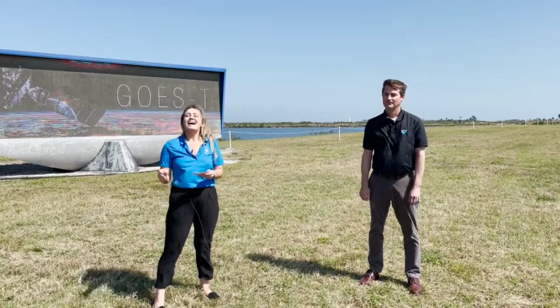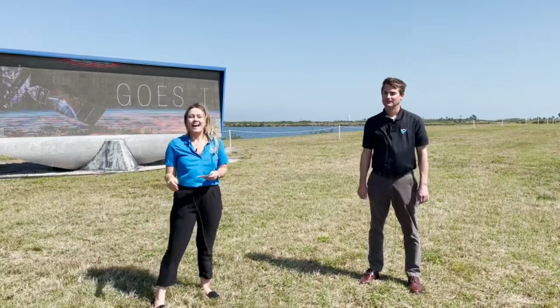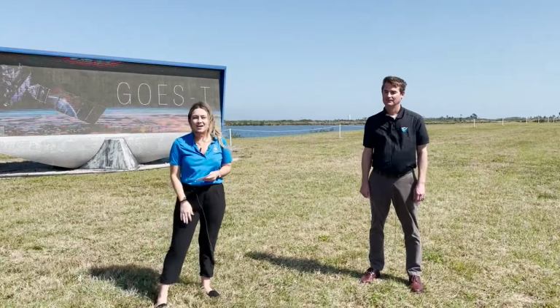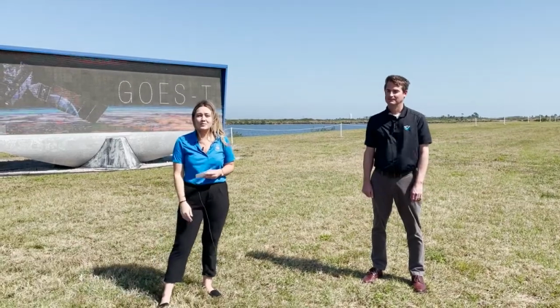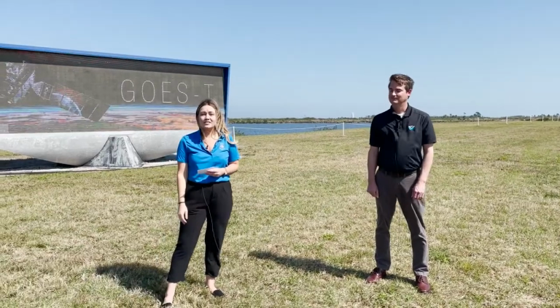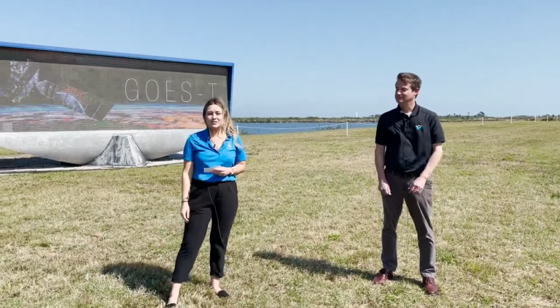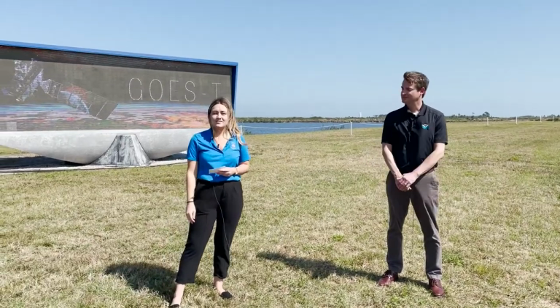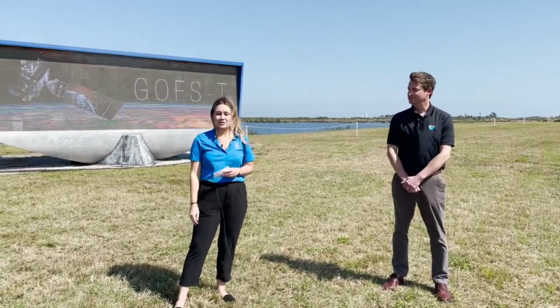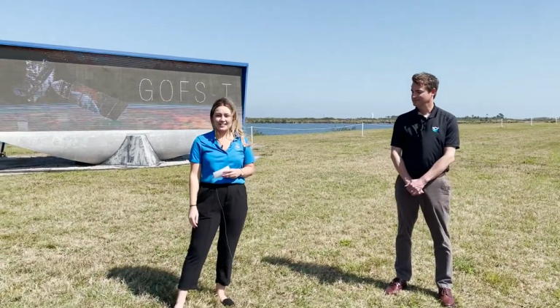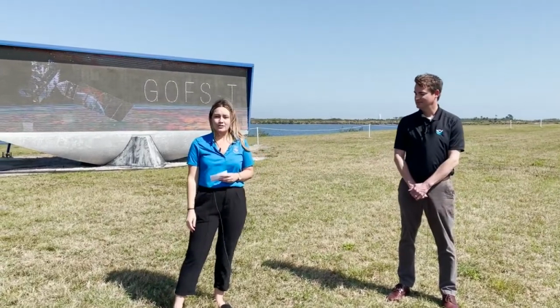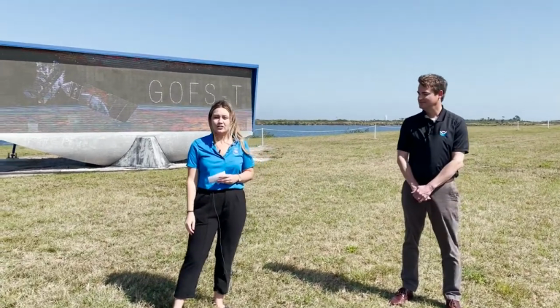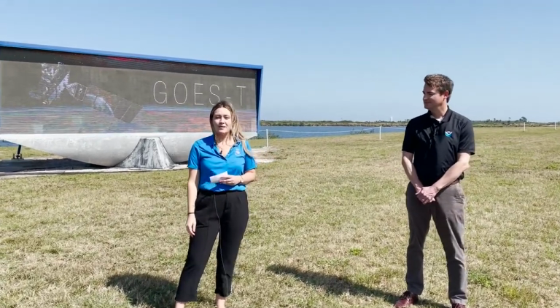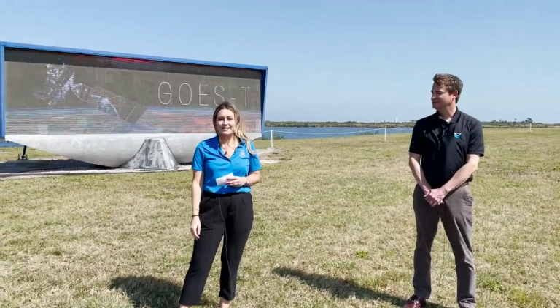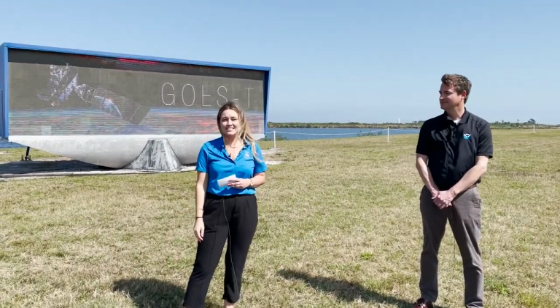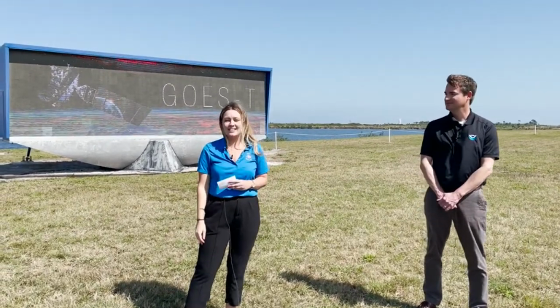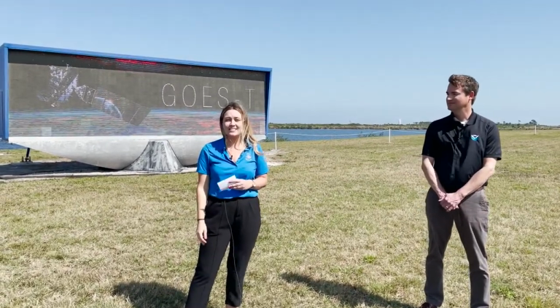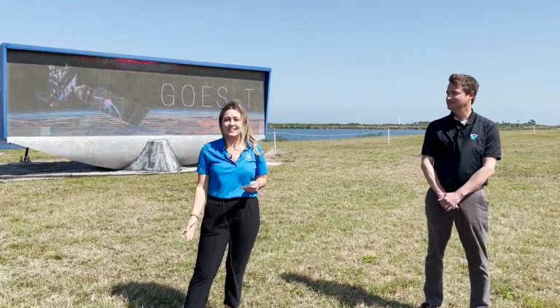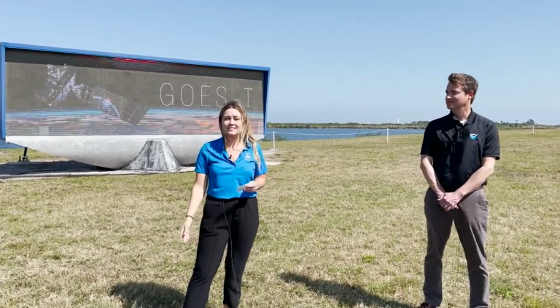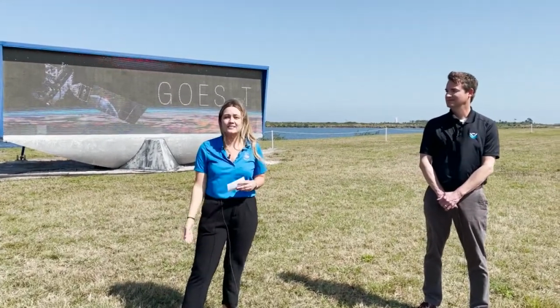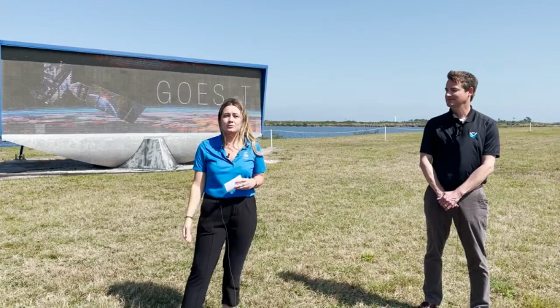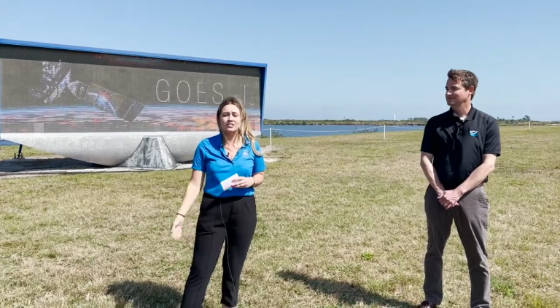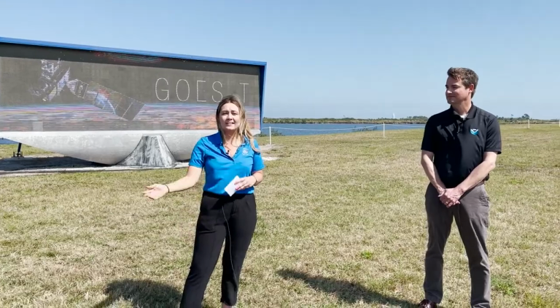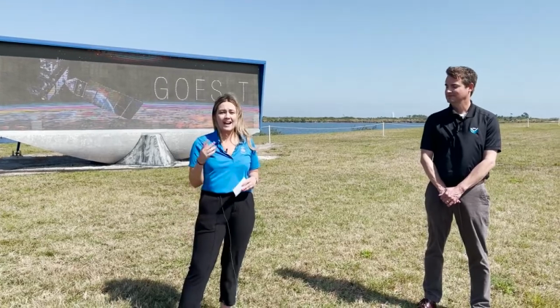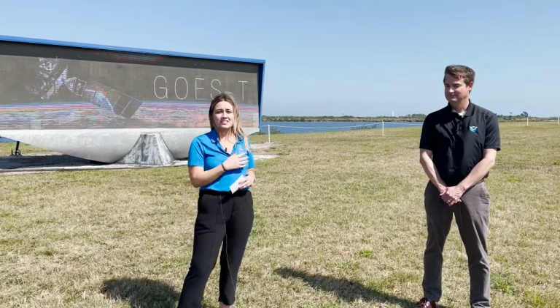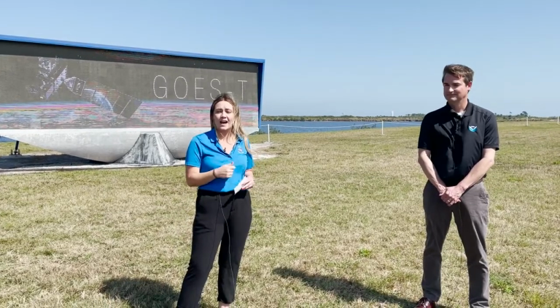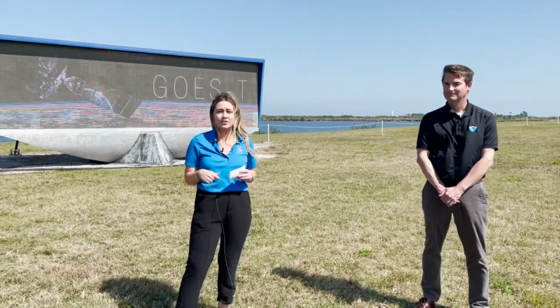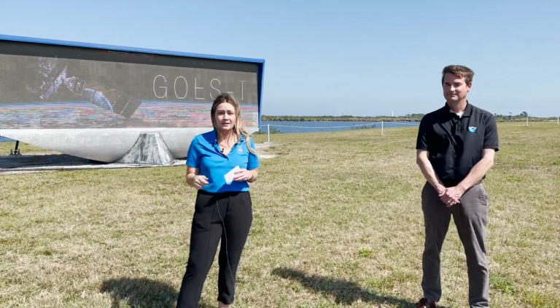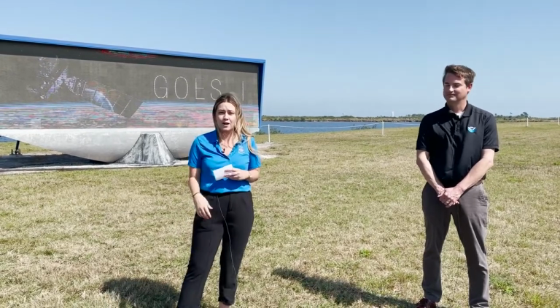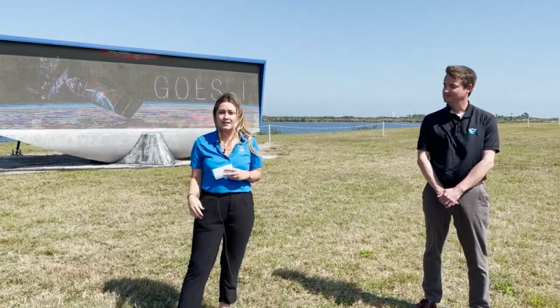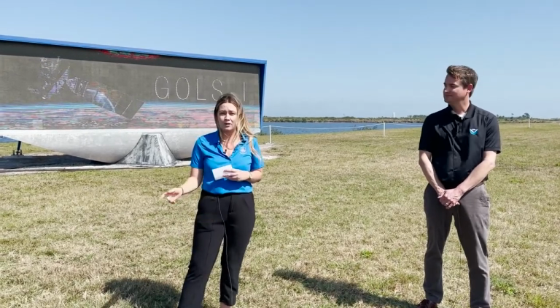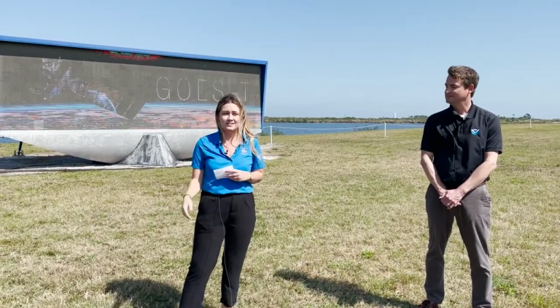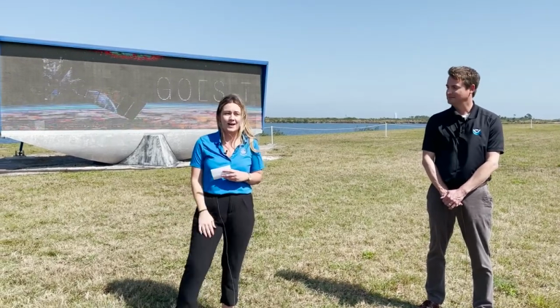Hi, welcome to the GOES-T Virtual NASA Social. I'm Allison Tankersley here at Kennedy Space Center, where we just had the Atlas V ULA rocket roll out to the pad.